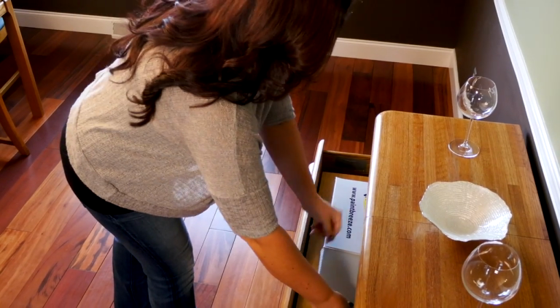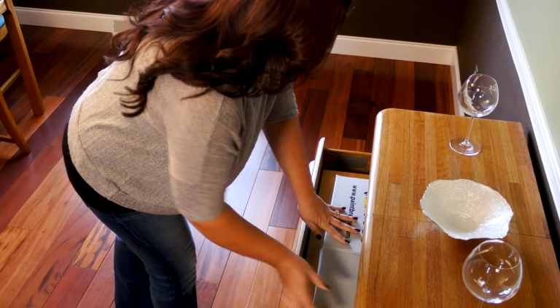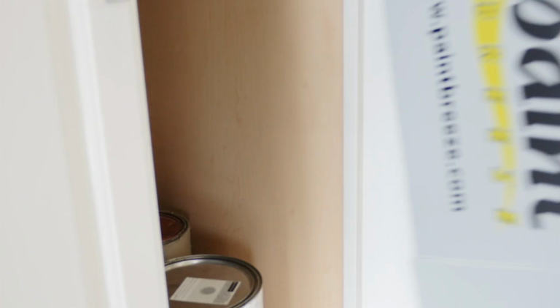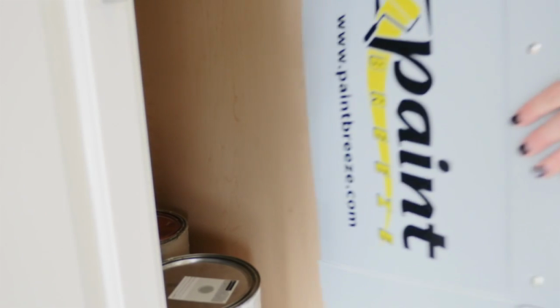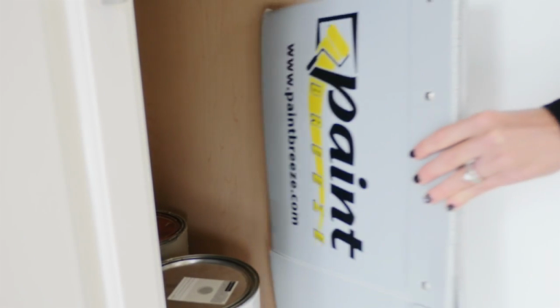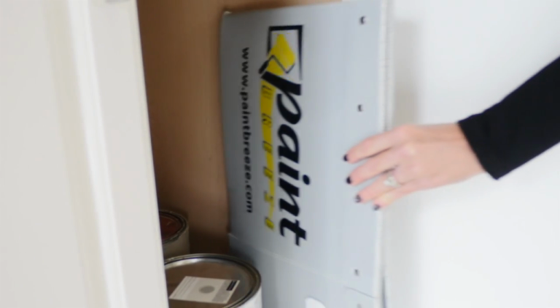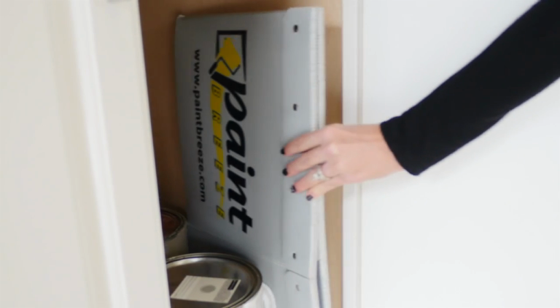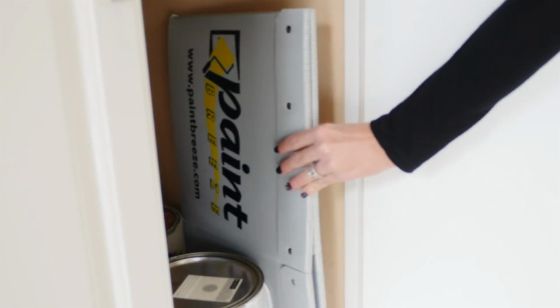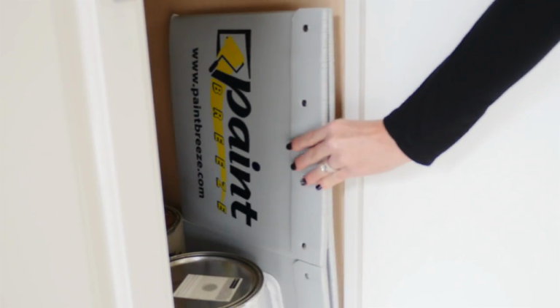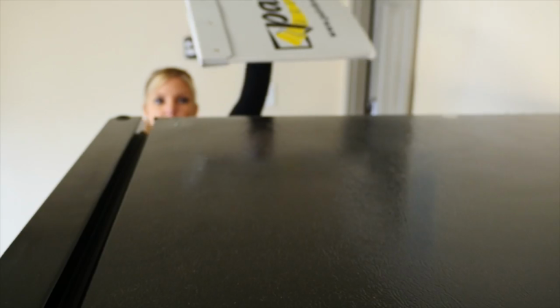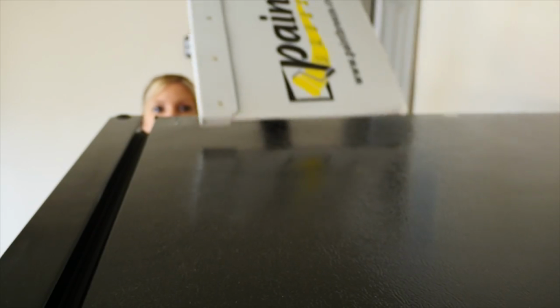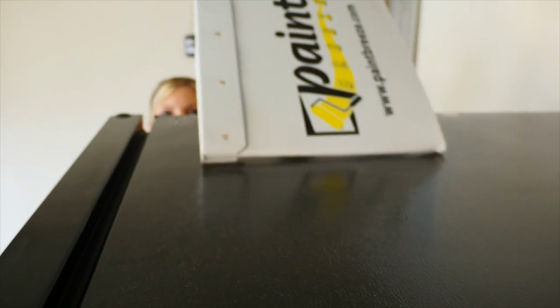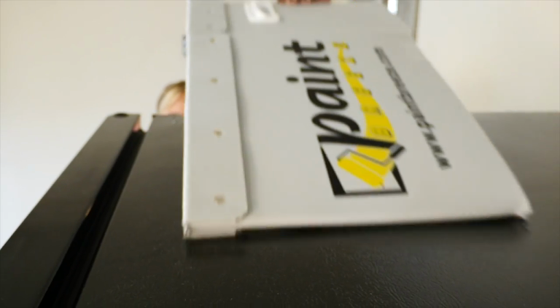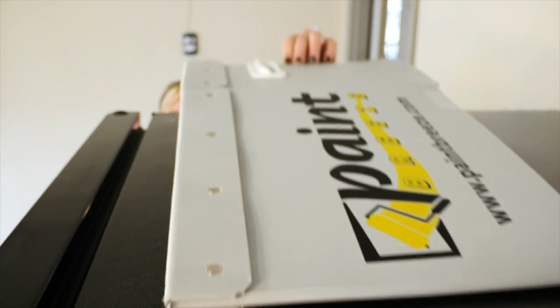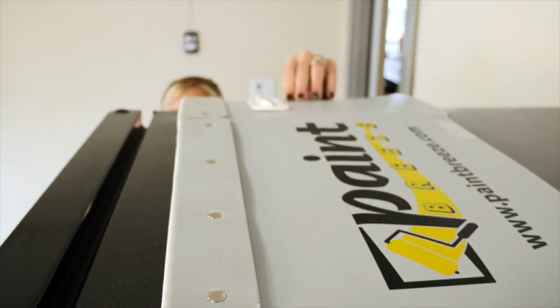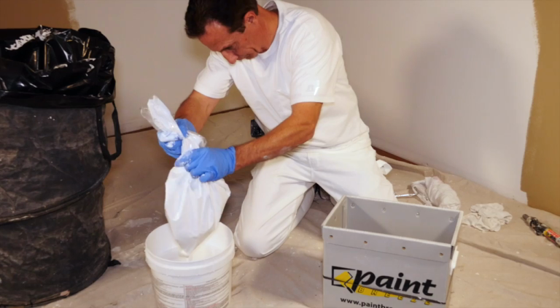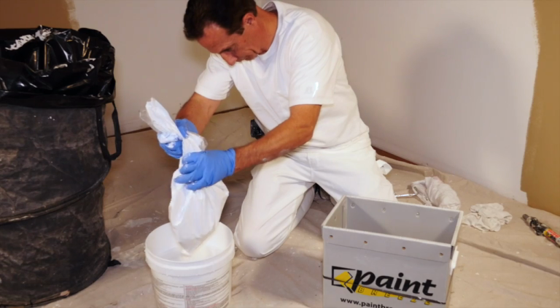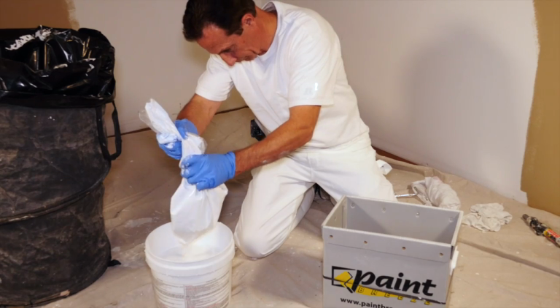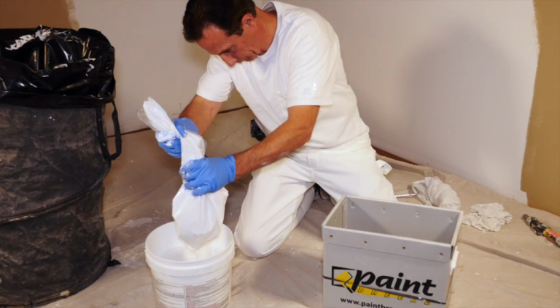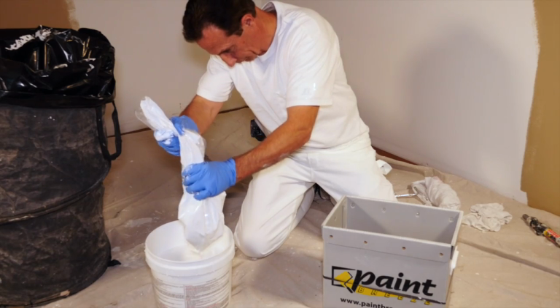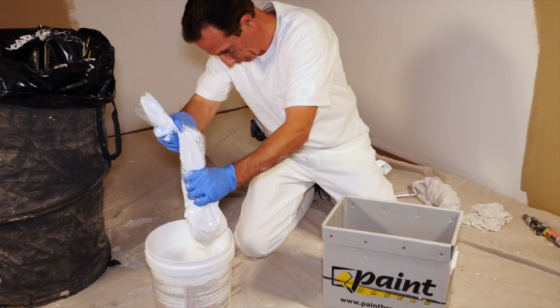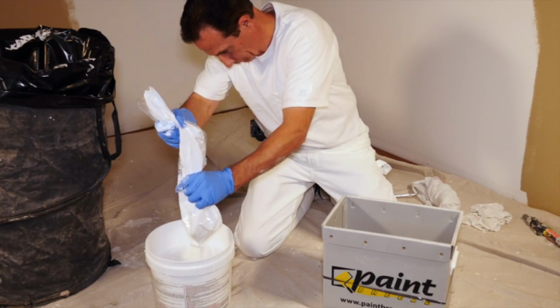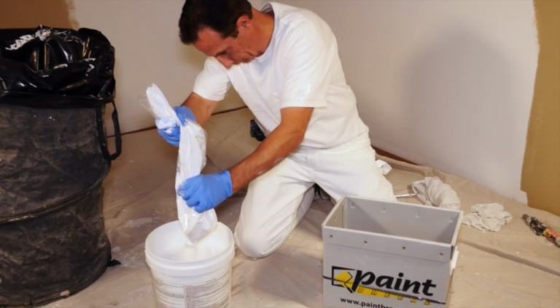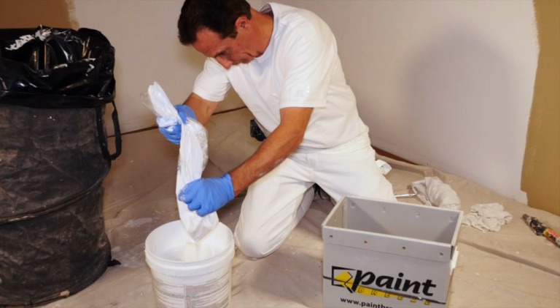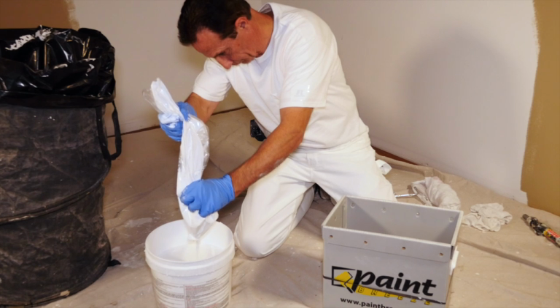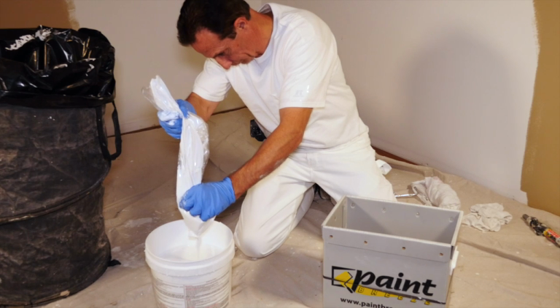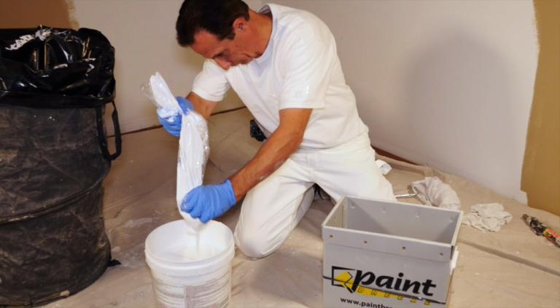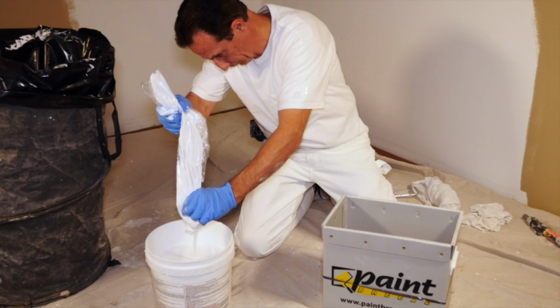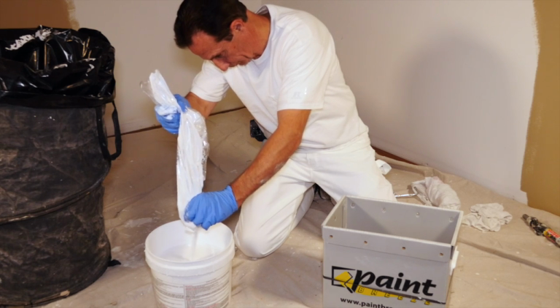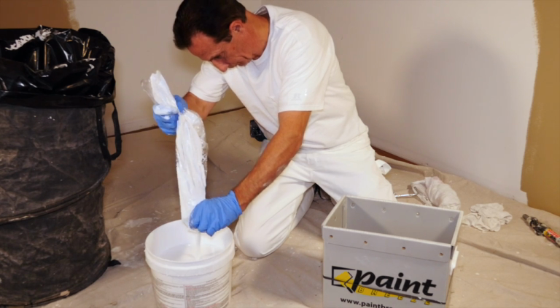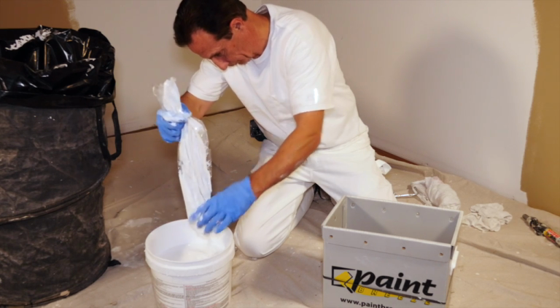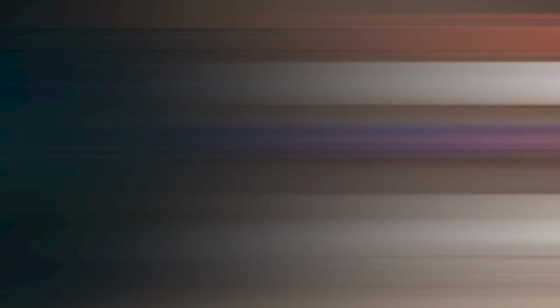Contractor invented Paint Breeze stores flat due to its collapsible design, and its unique squeeze-out liner empties the excess paint back into the can.